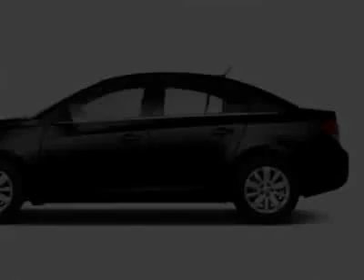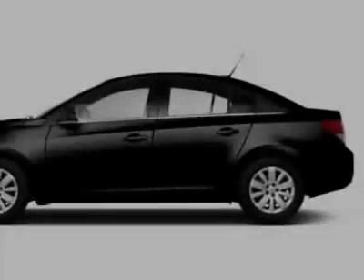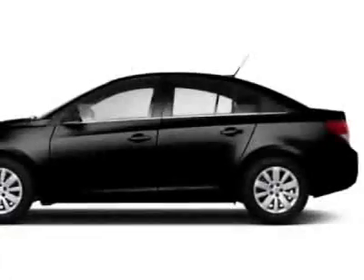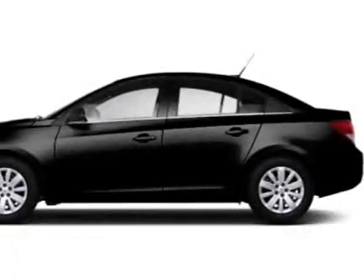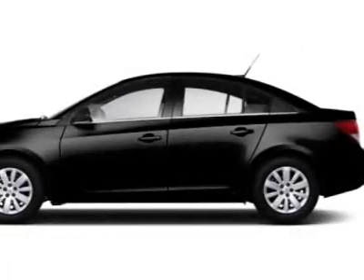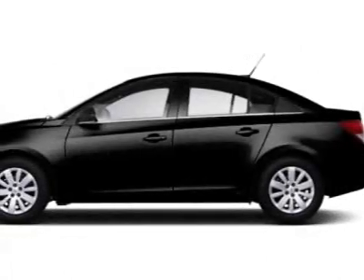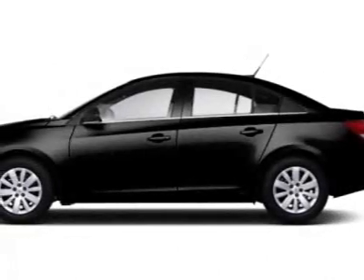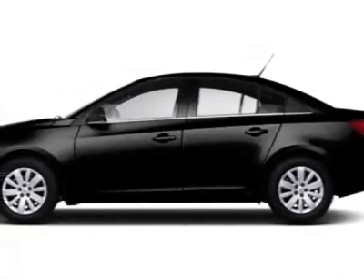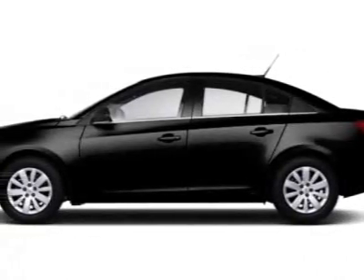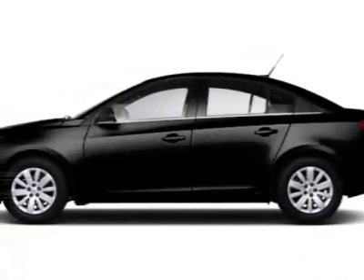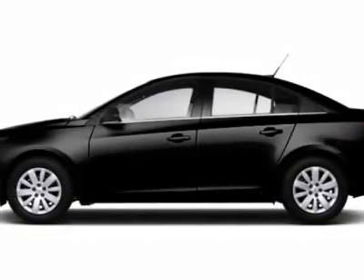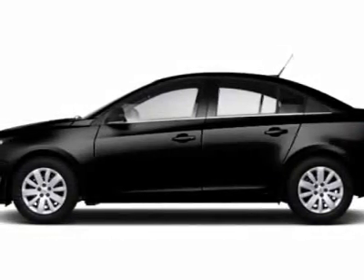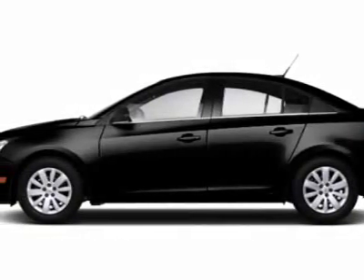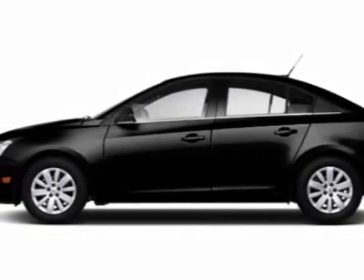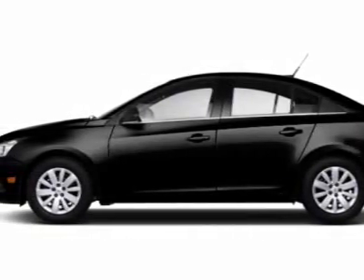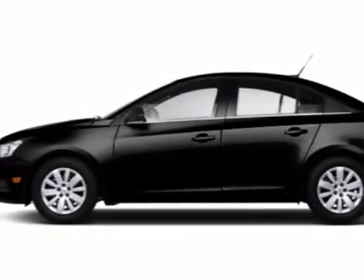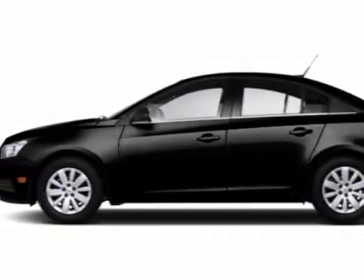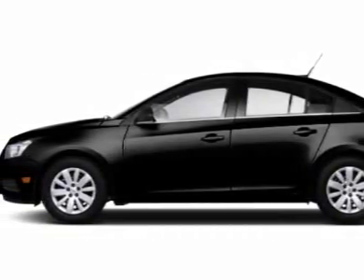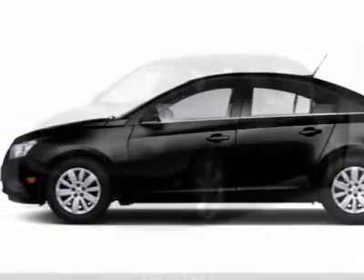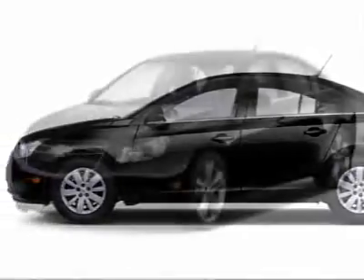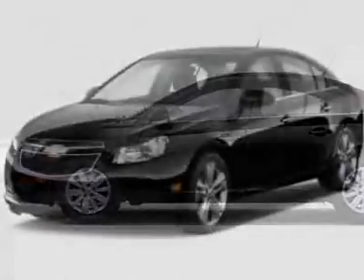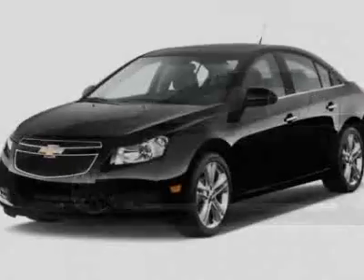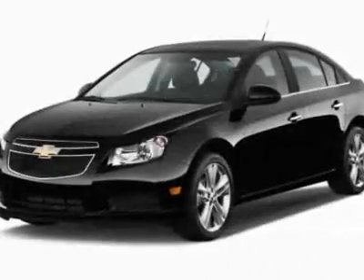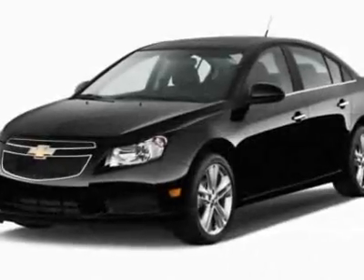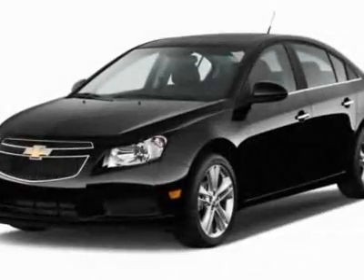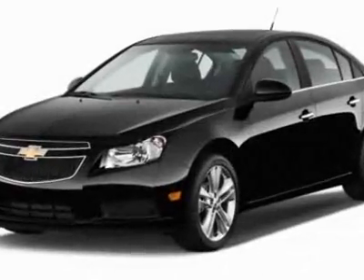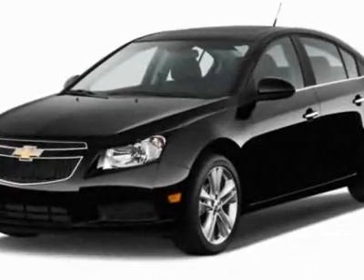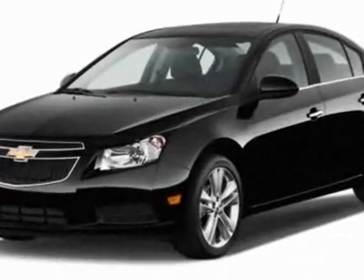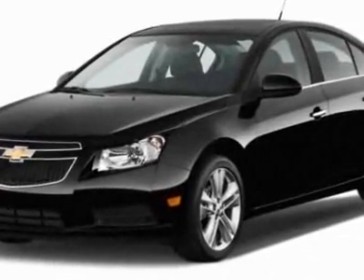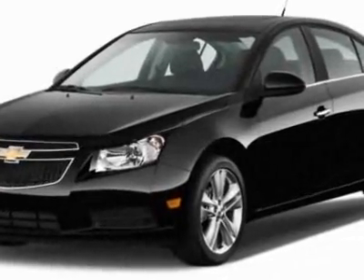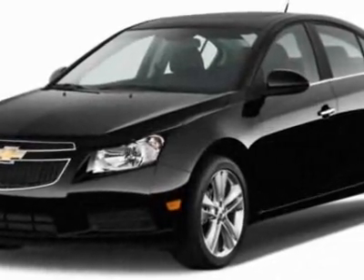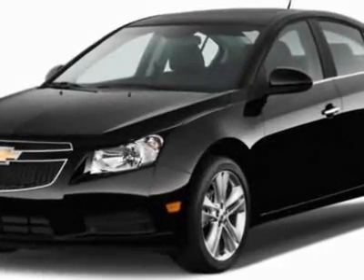Take a look at this new 2012 Chevrolet Cruze. For your protection, this vehicle has a full factory warranty.